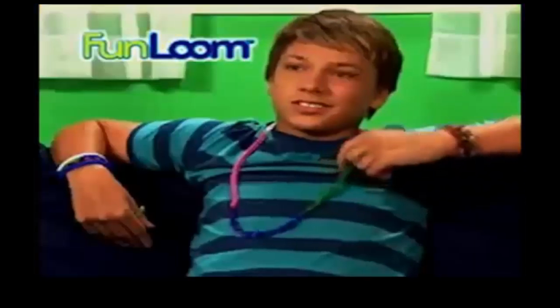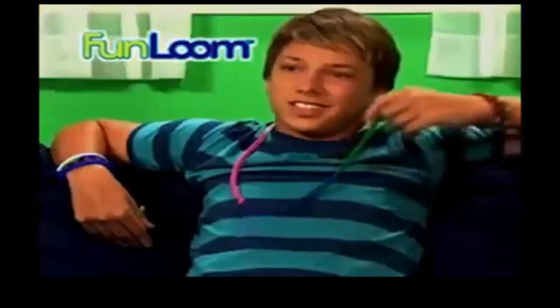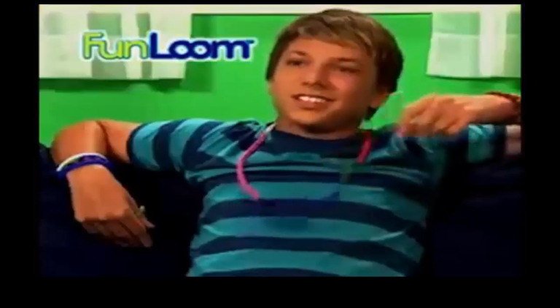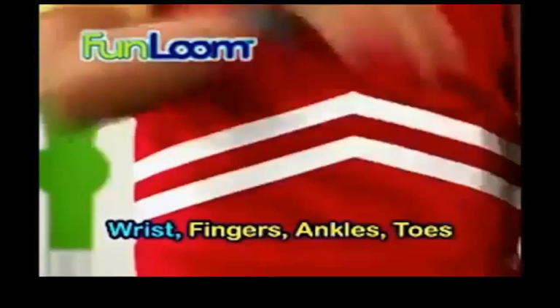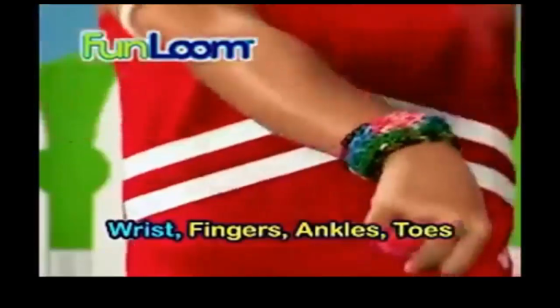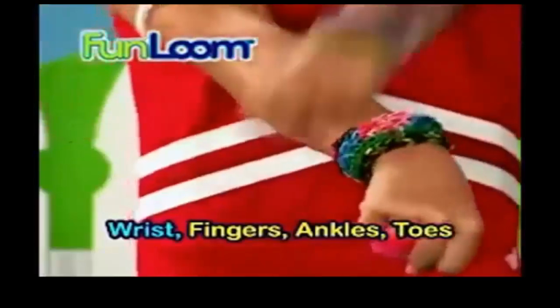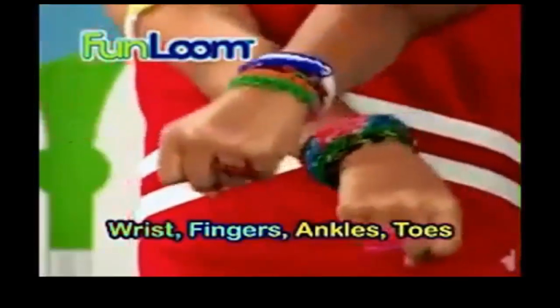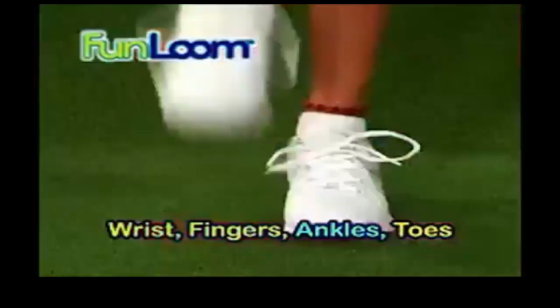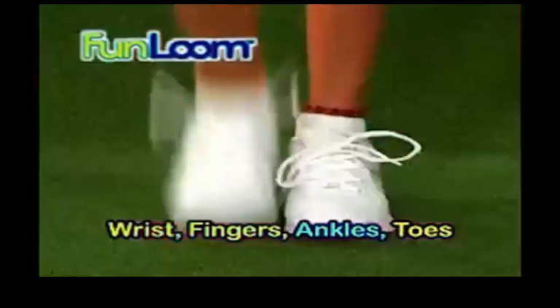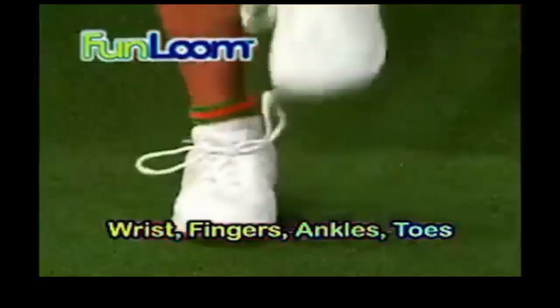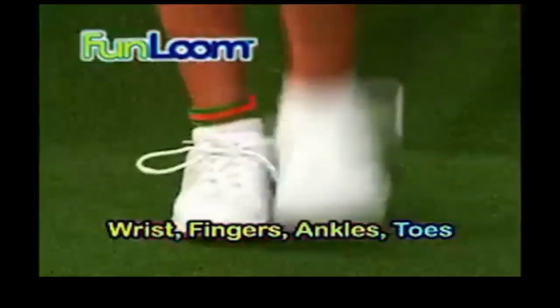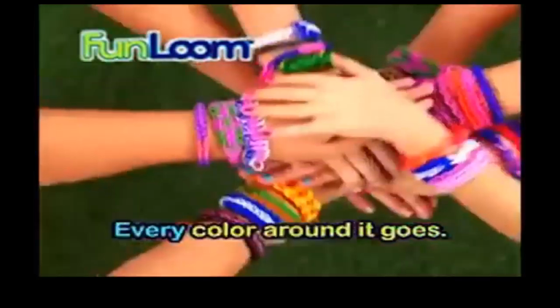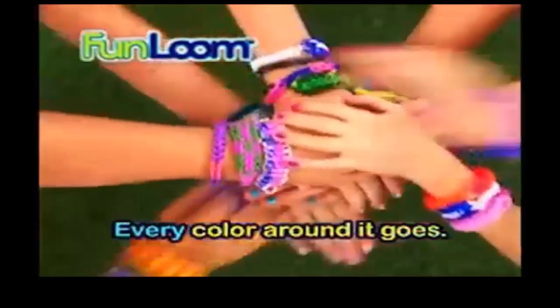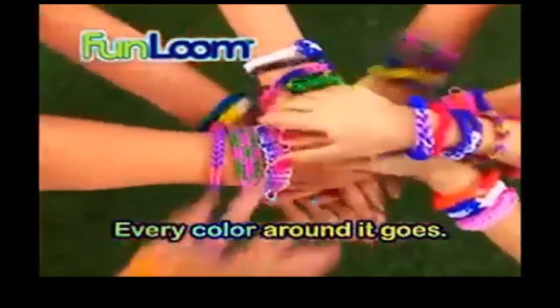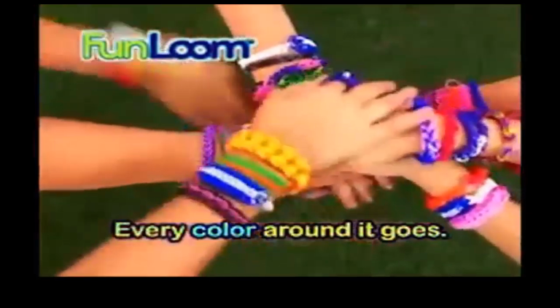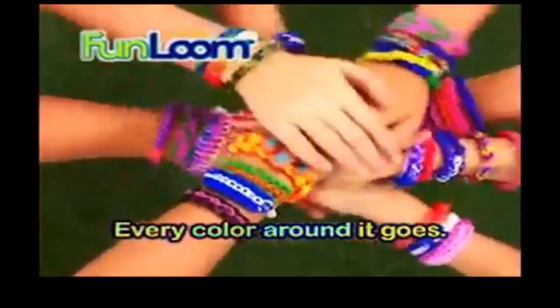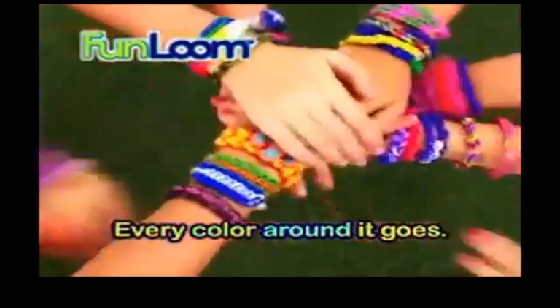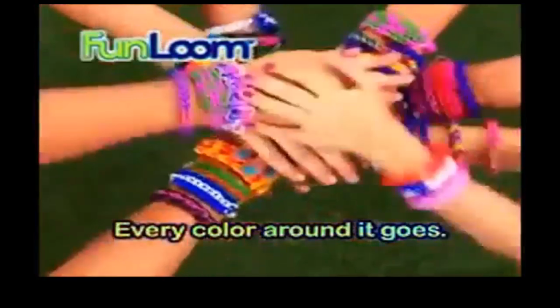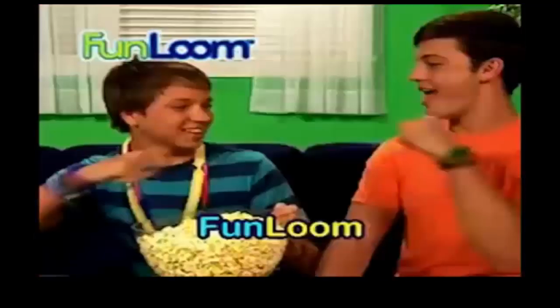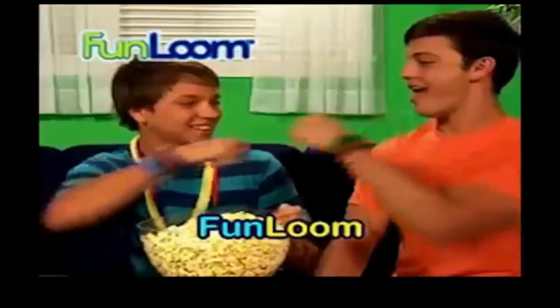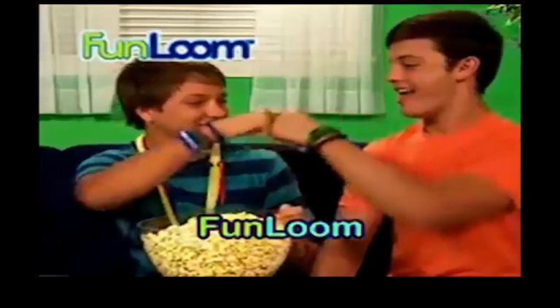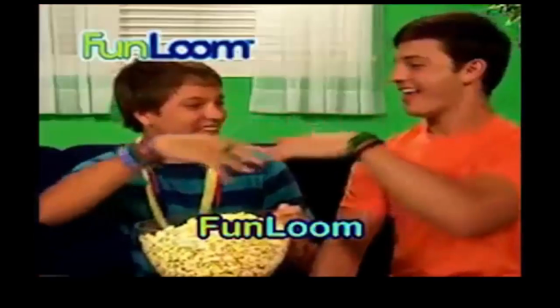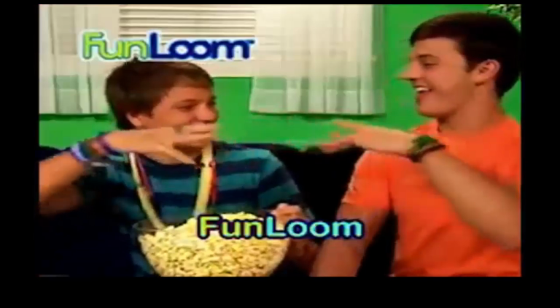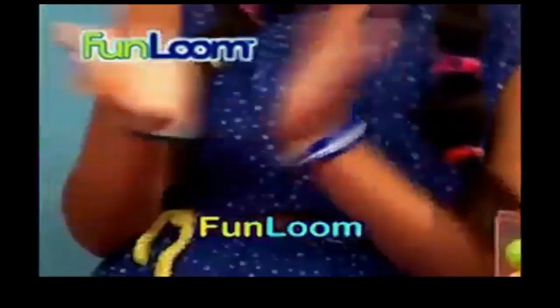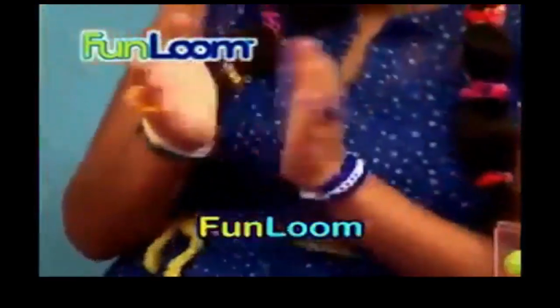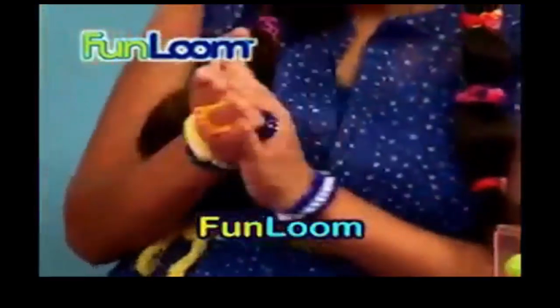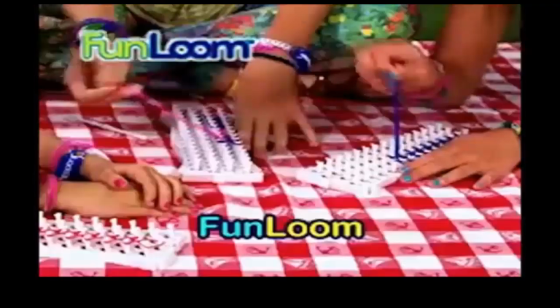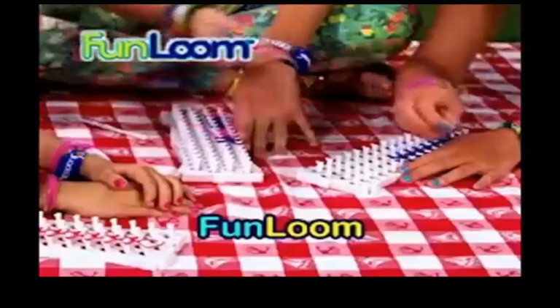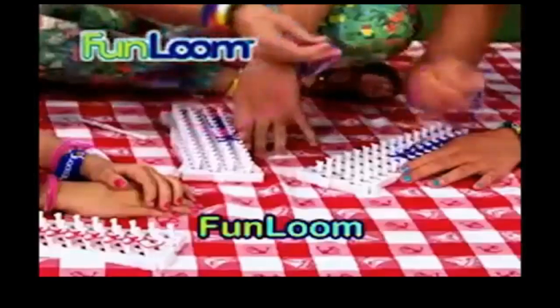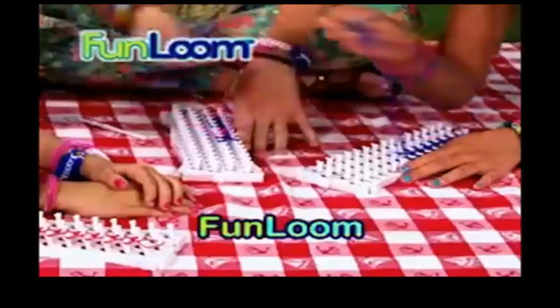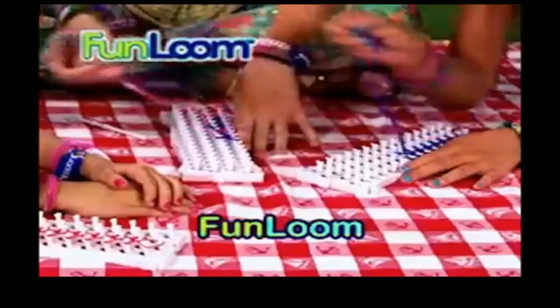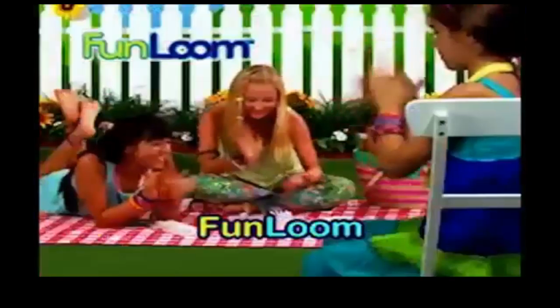Girls dig it. Wrists, fingers, ankles, toes — every color round it goes. Fun Loom!